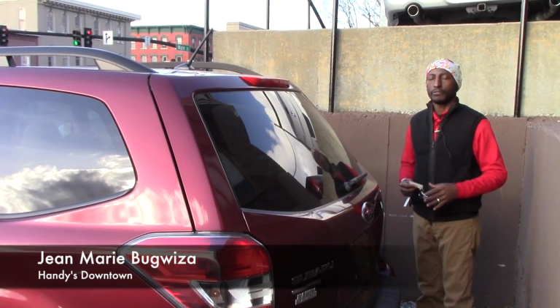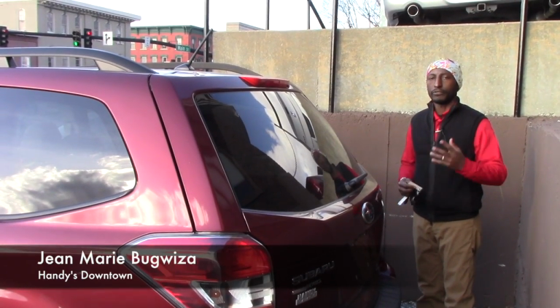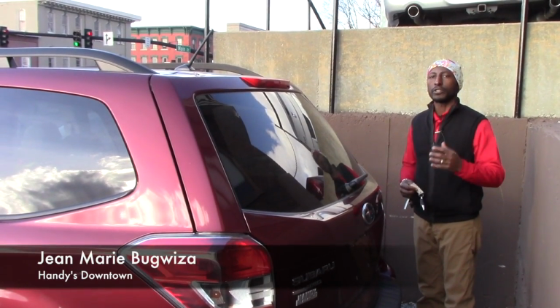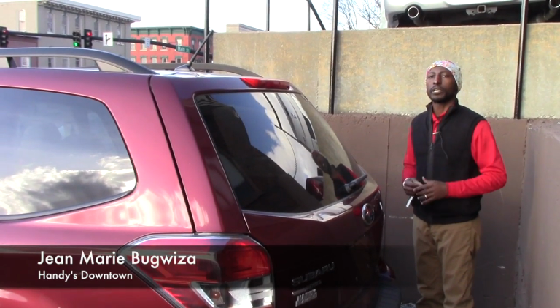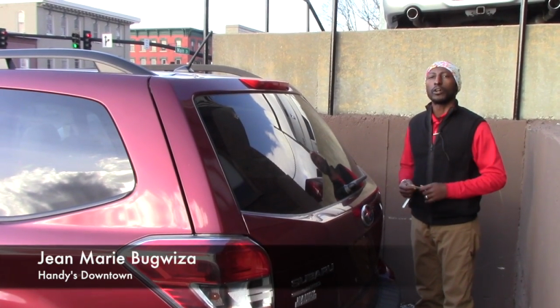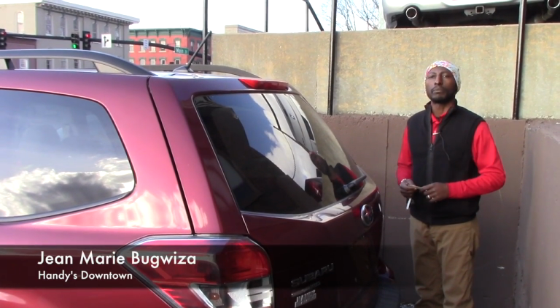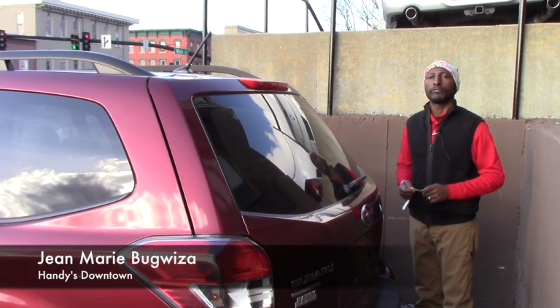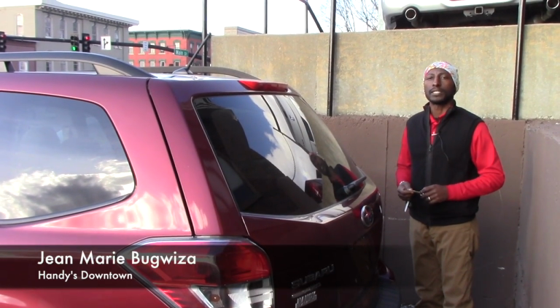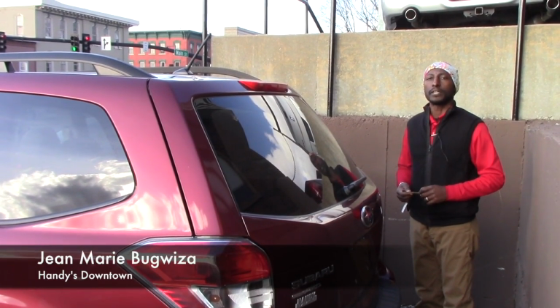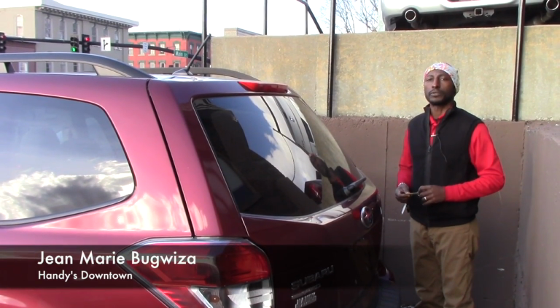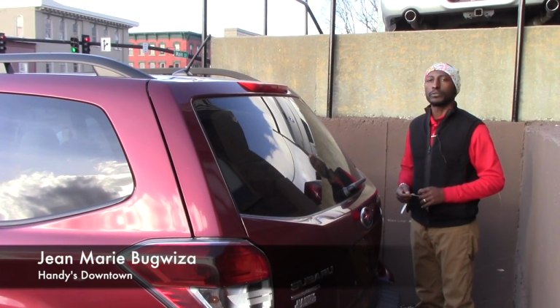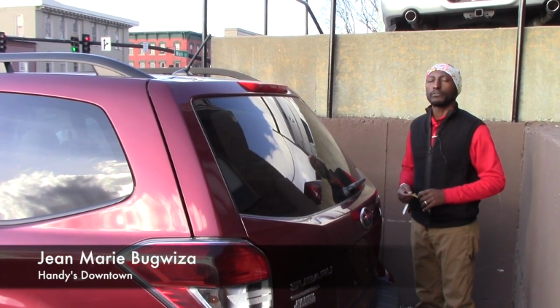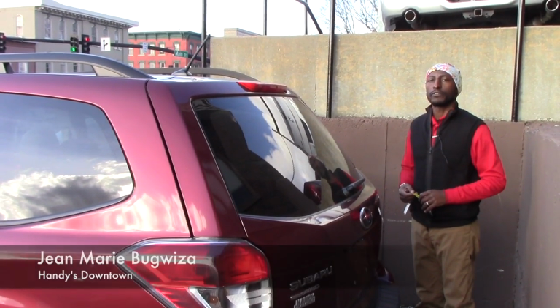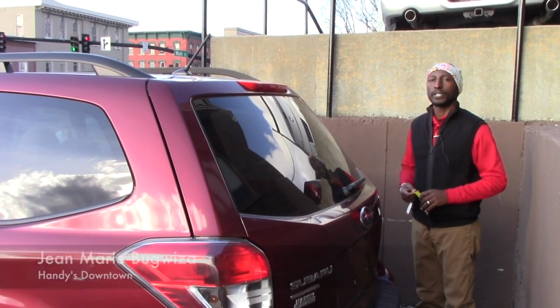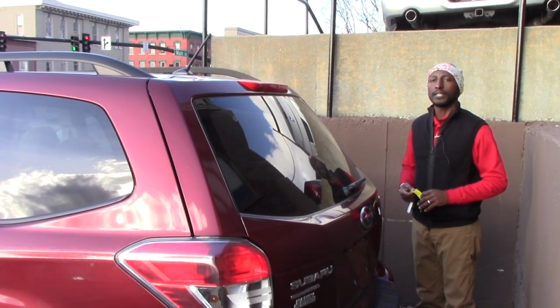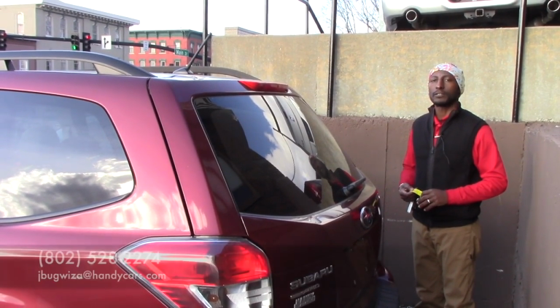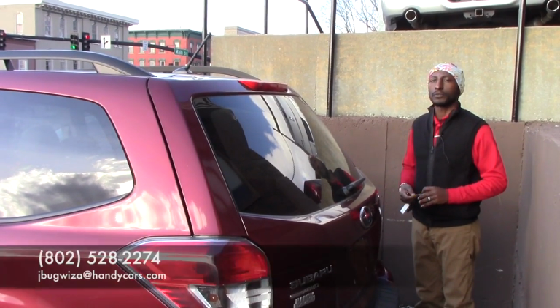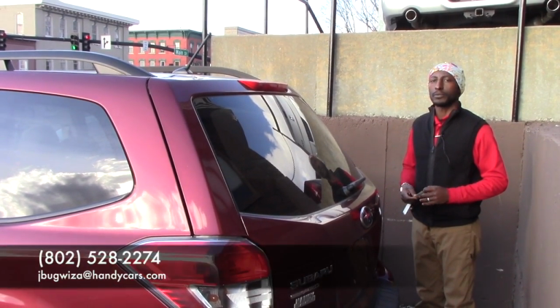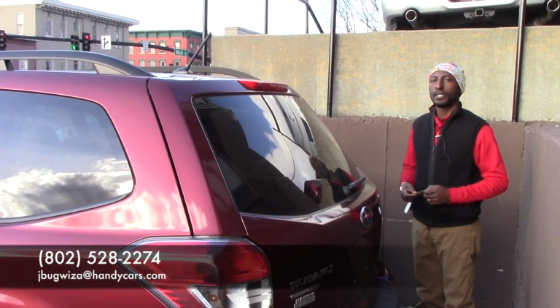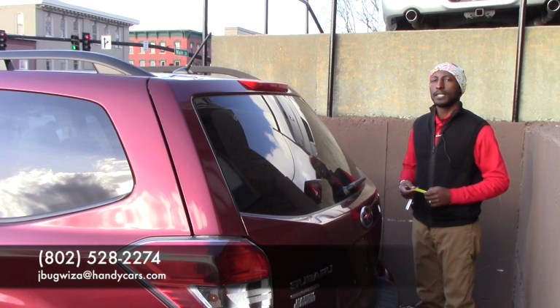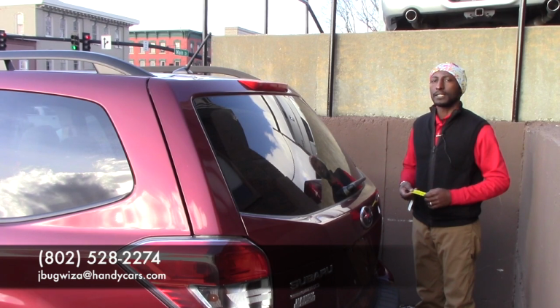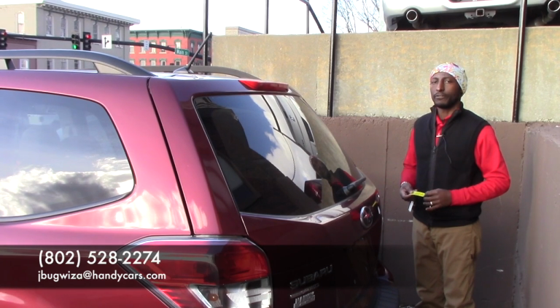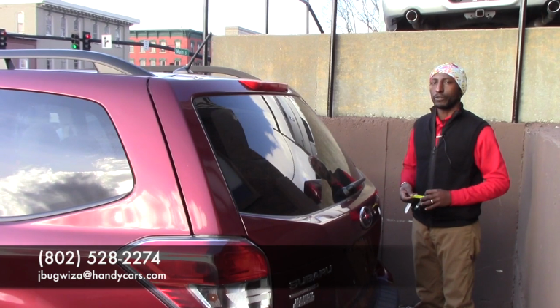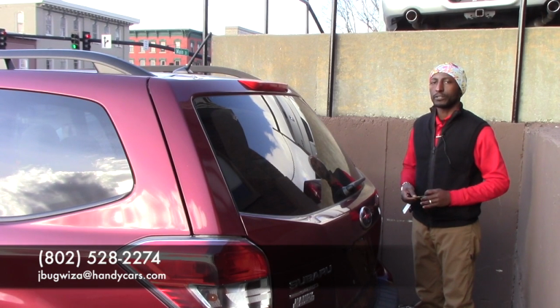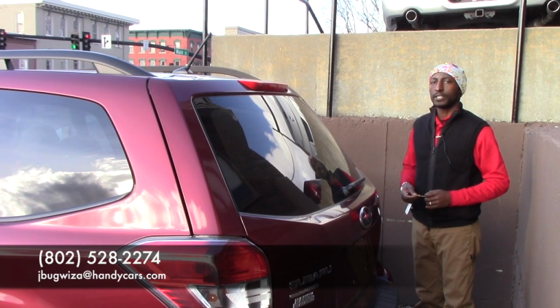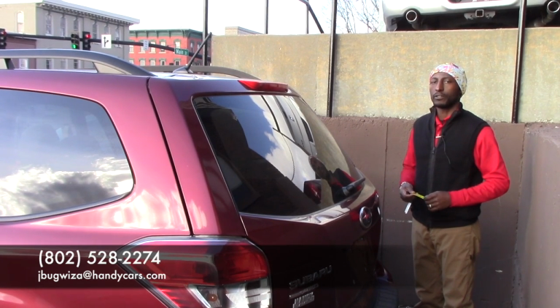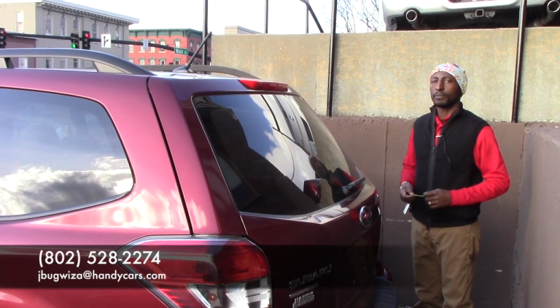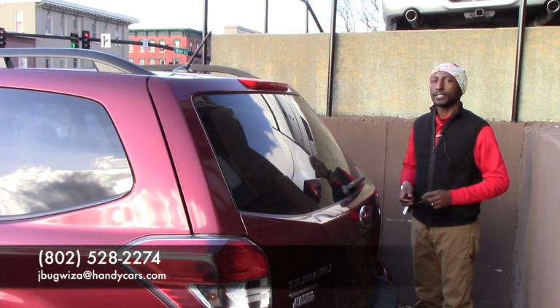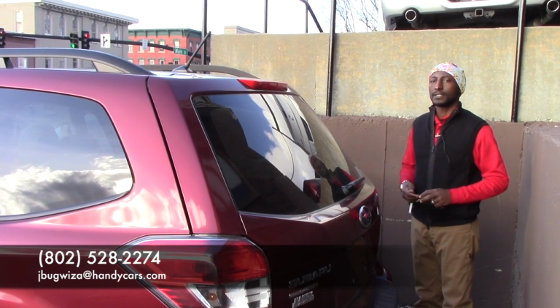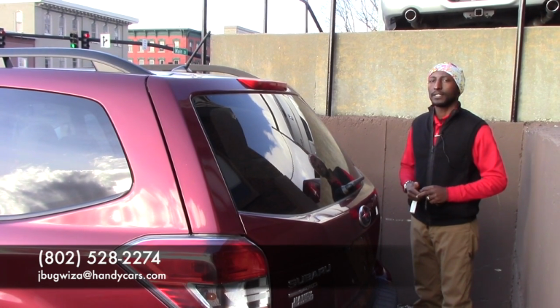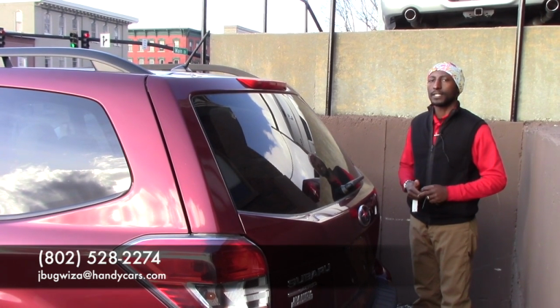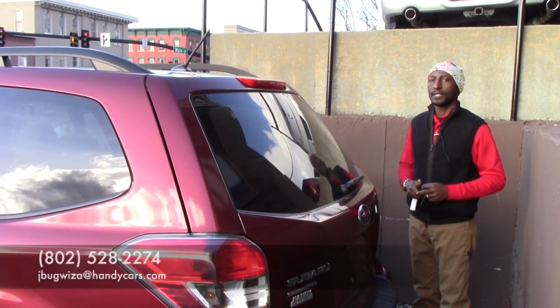Feel free to give me a call. My phone number is 802-528-2274. Thank you very much. Have a nice day.